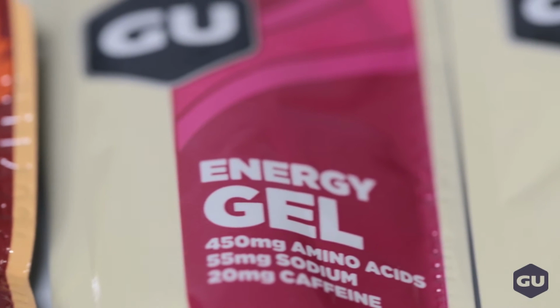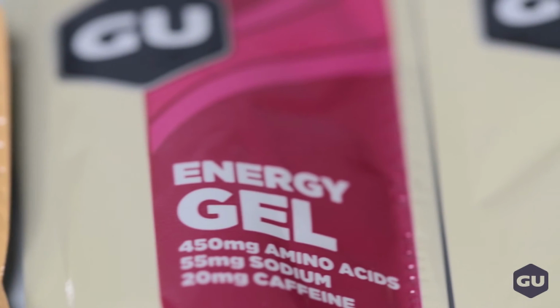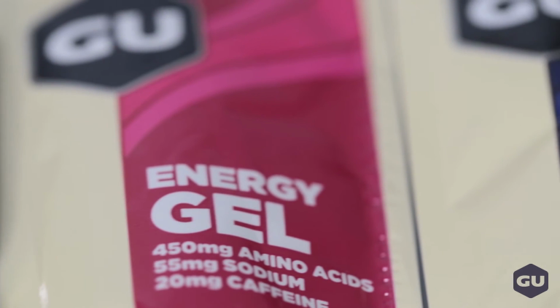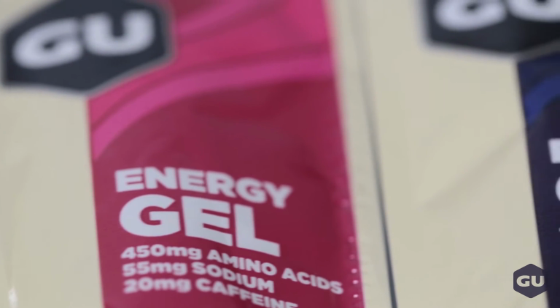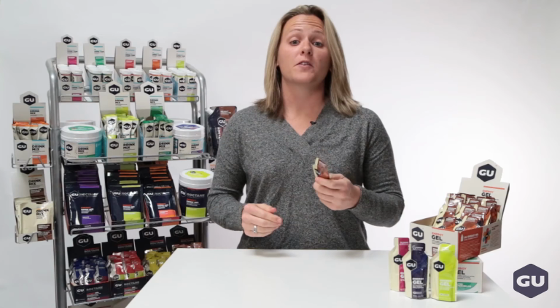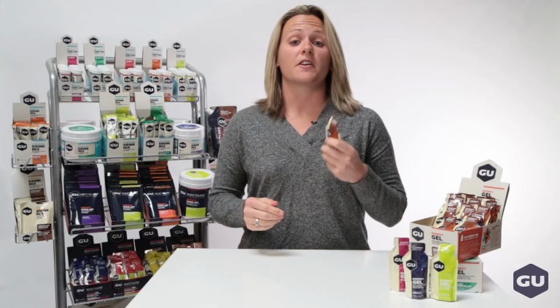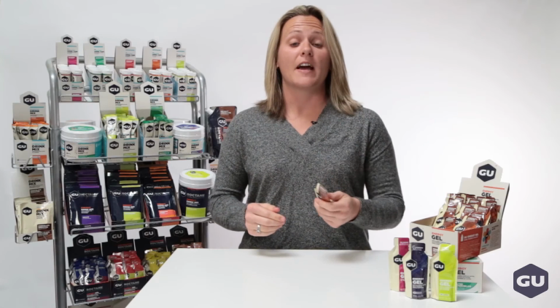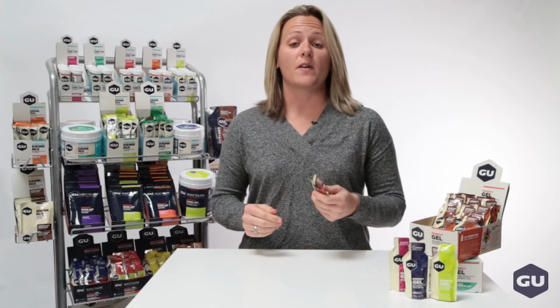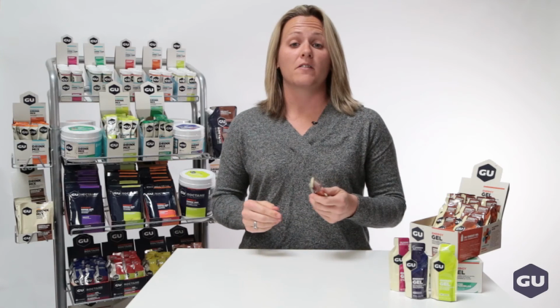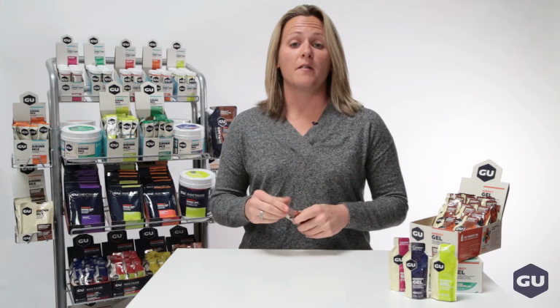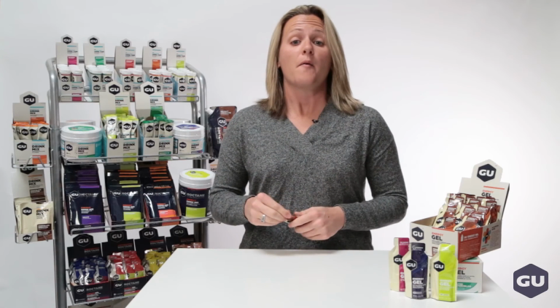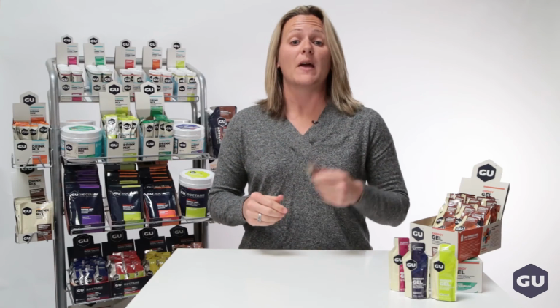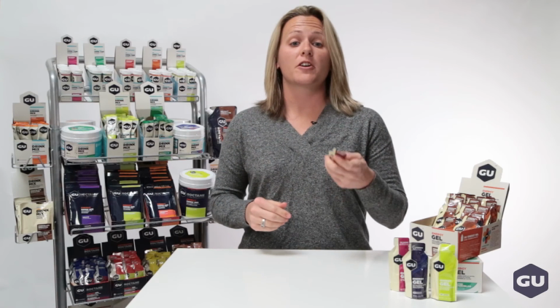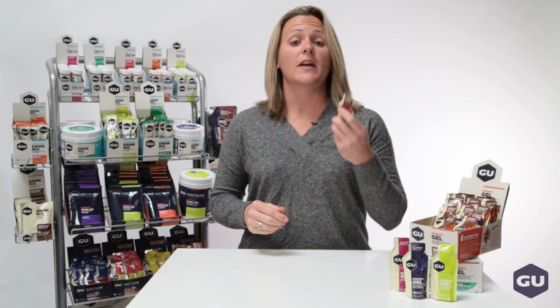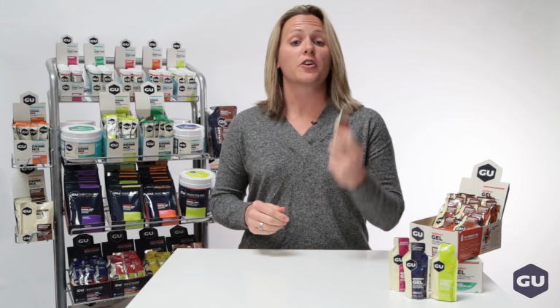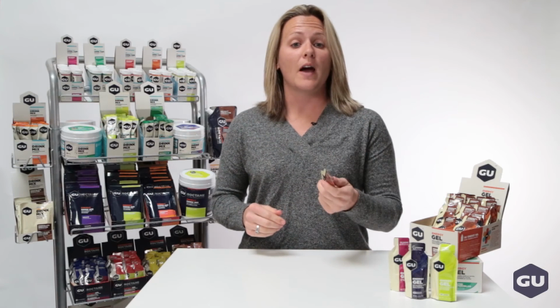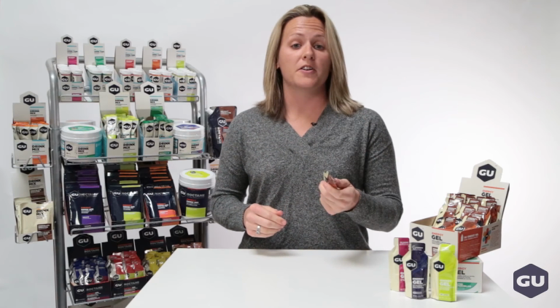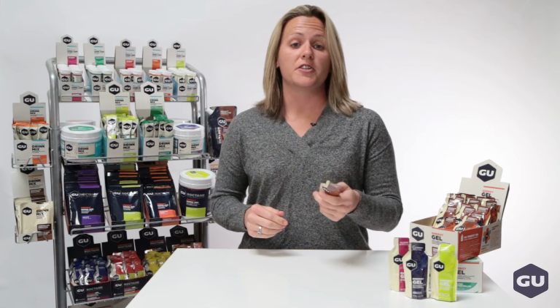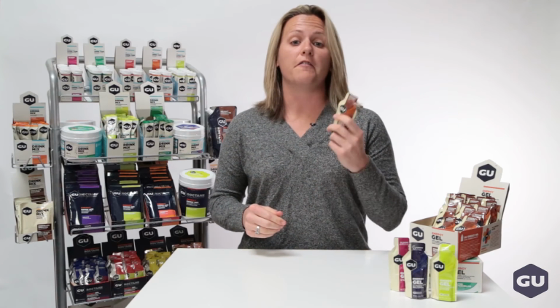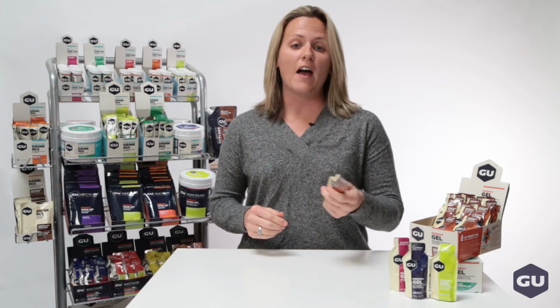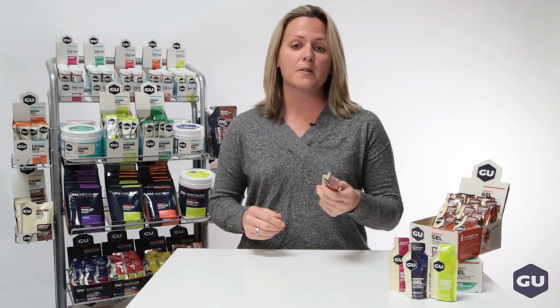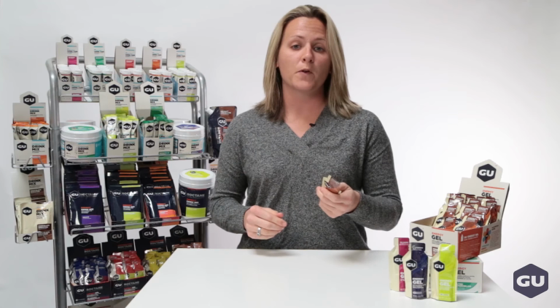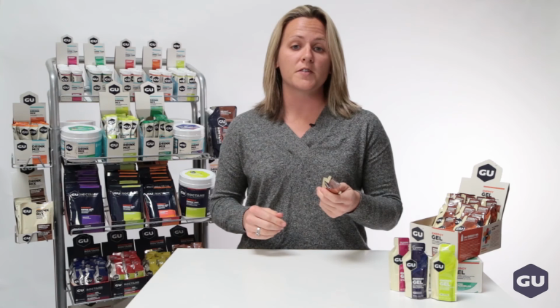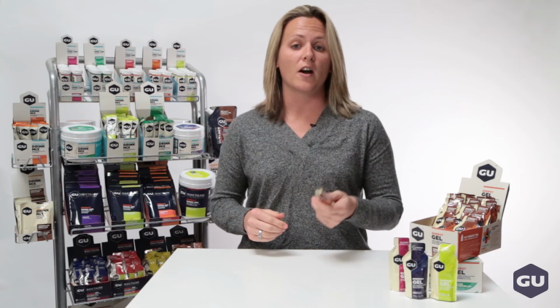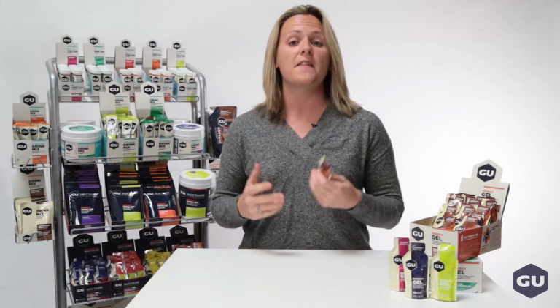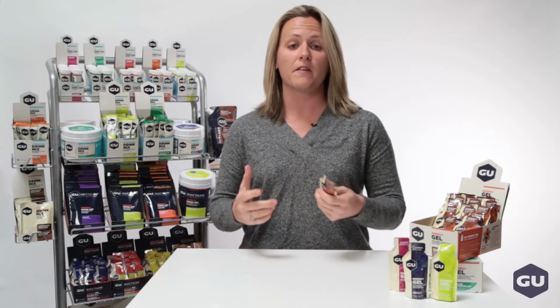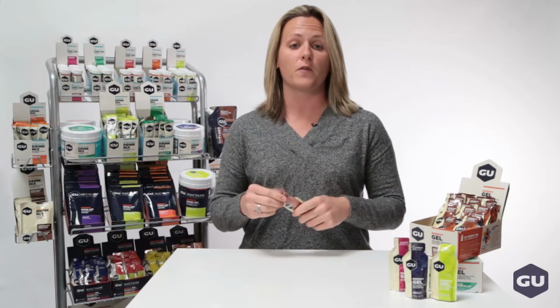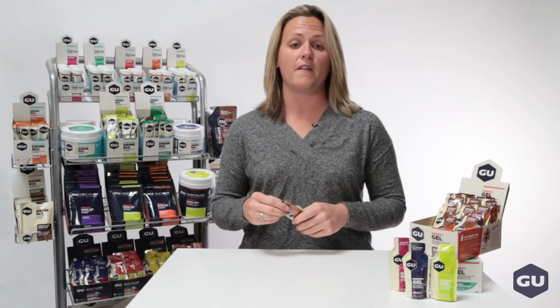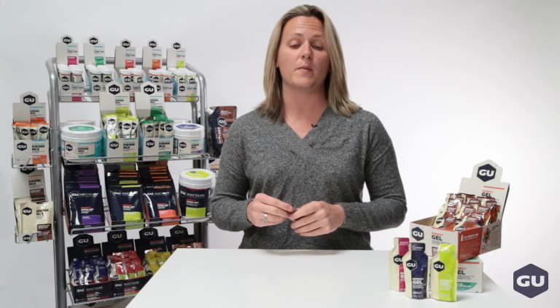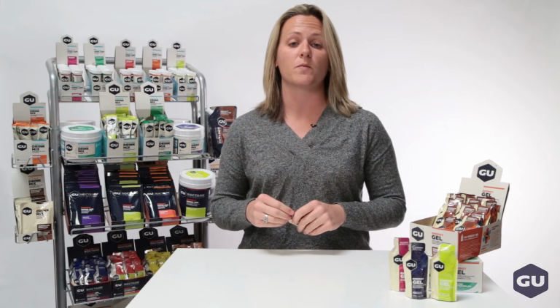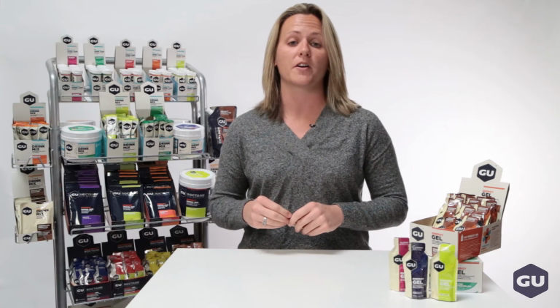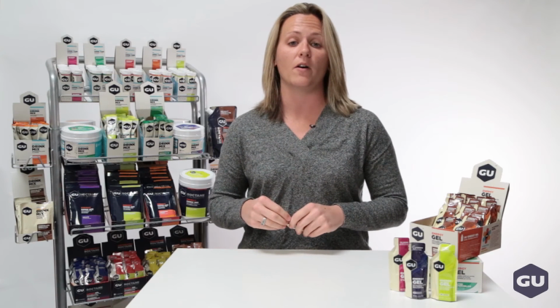So to stay fueled during your next ride or run, make sure you eat a Goo Energy Gel five minutes before you start, and then every 45 minutes while you're going.